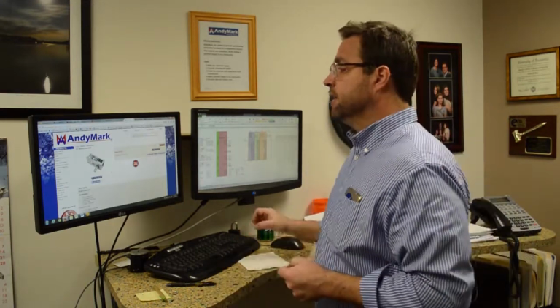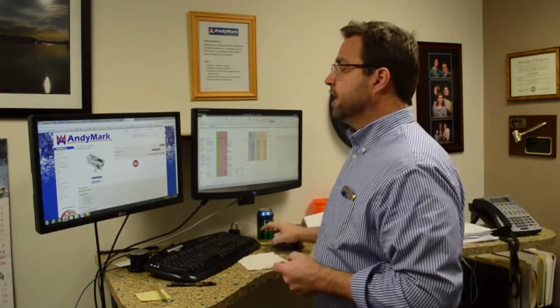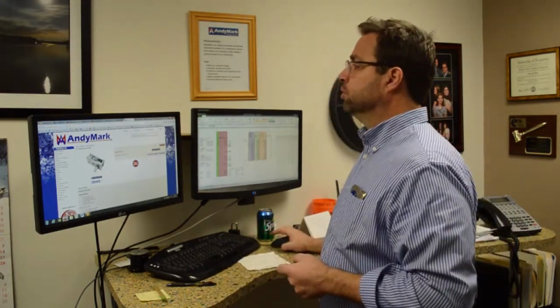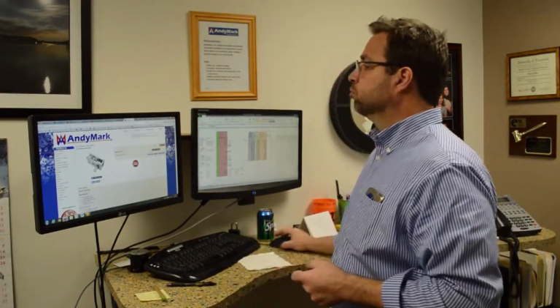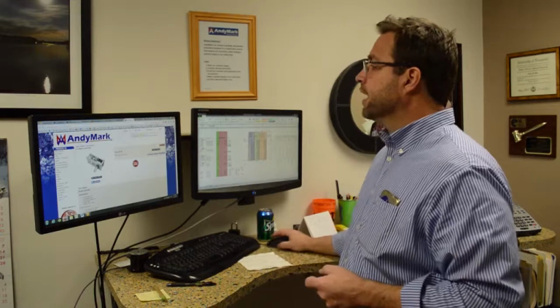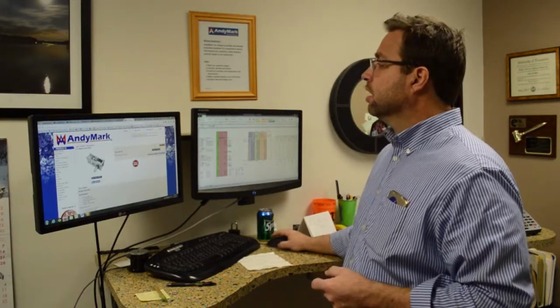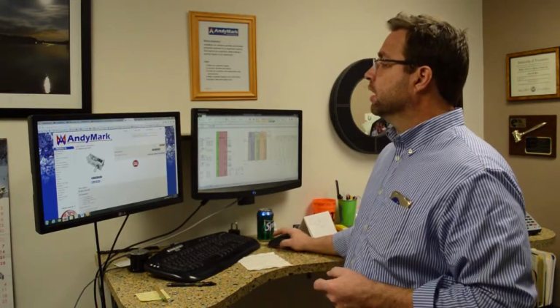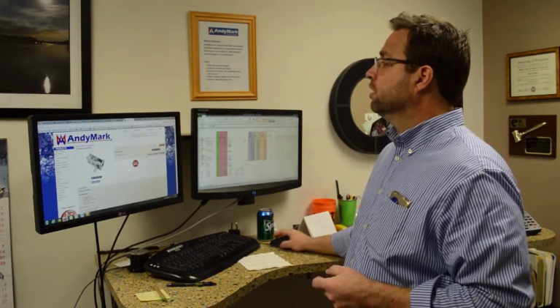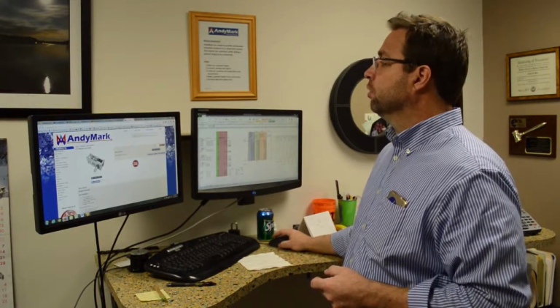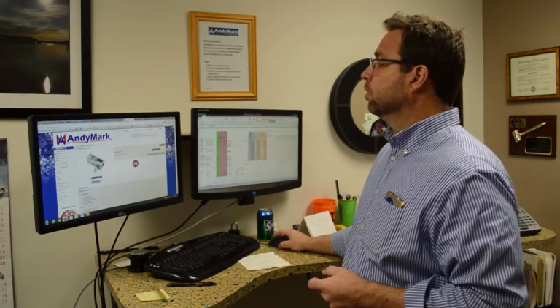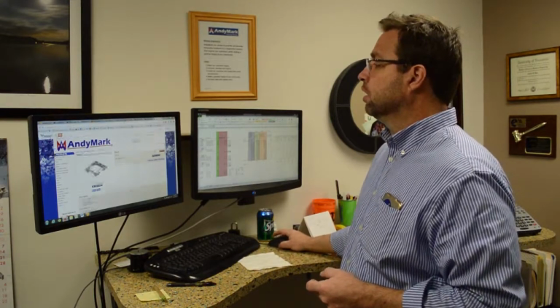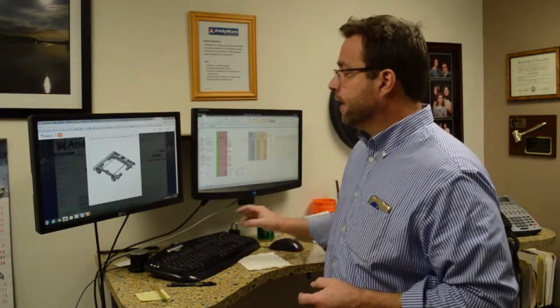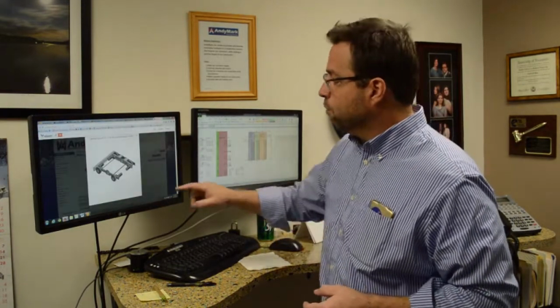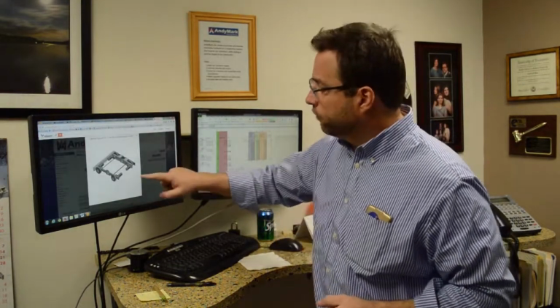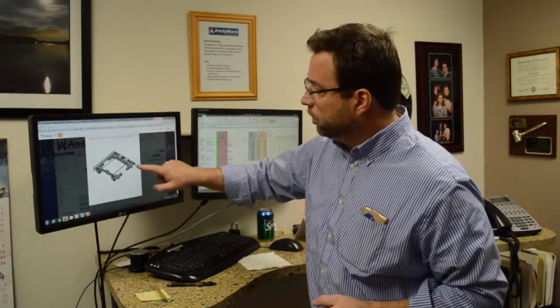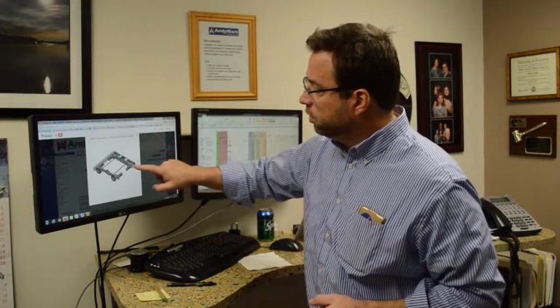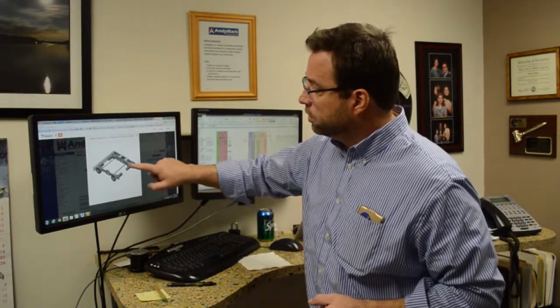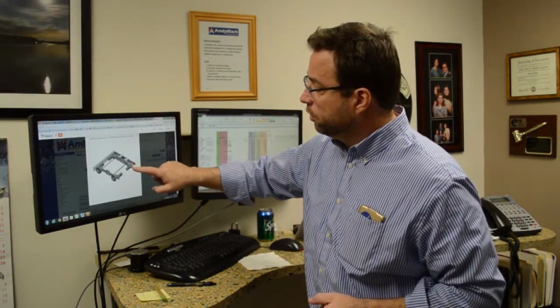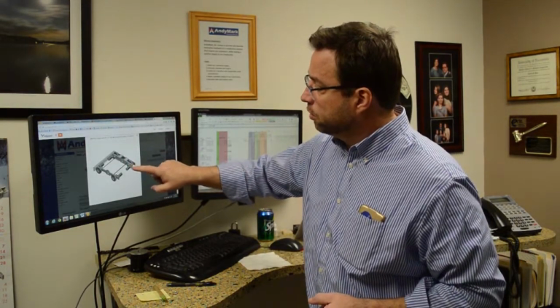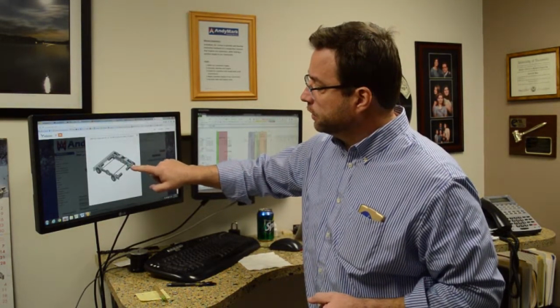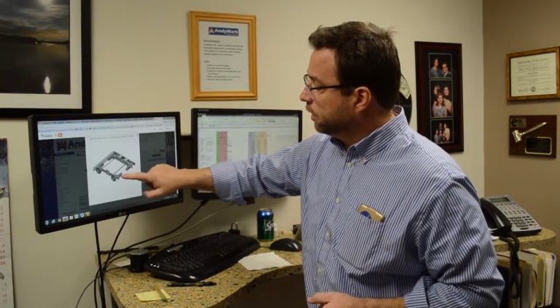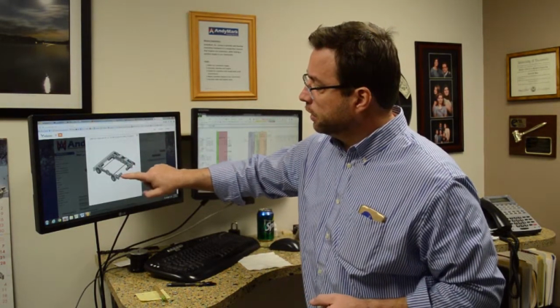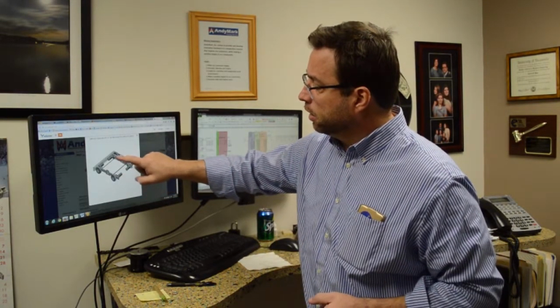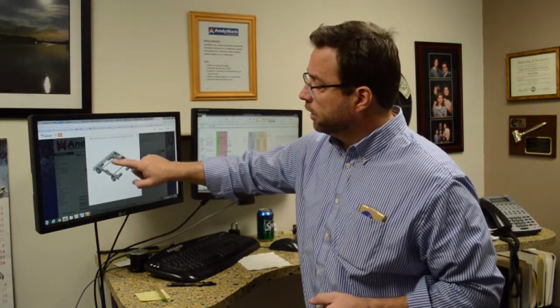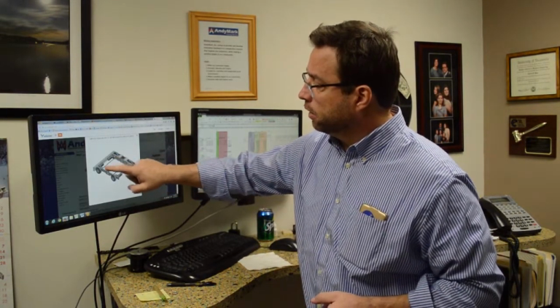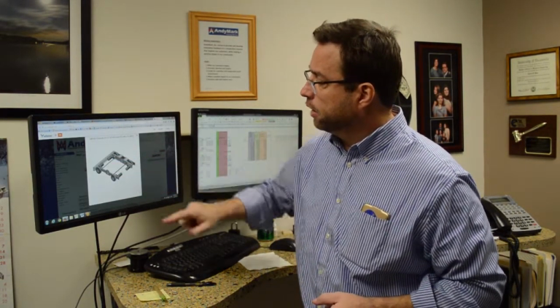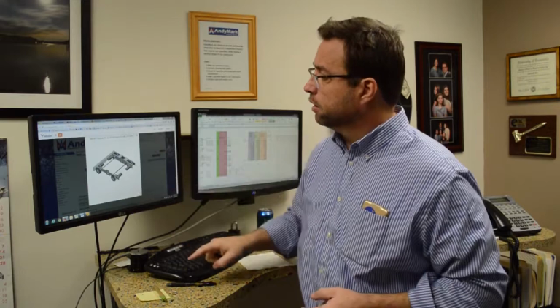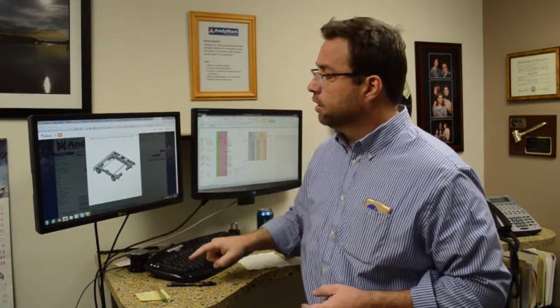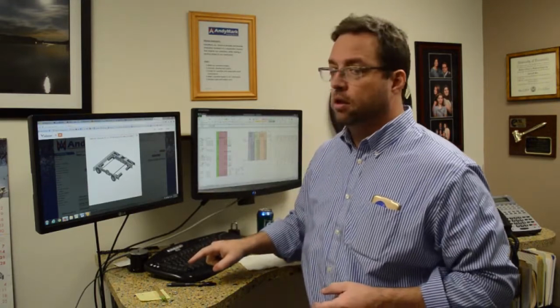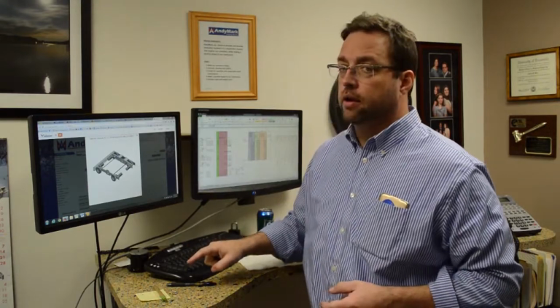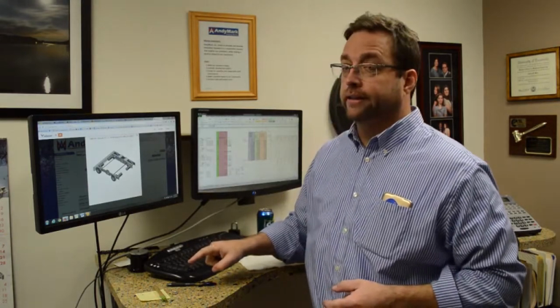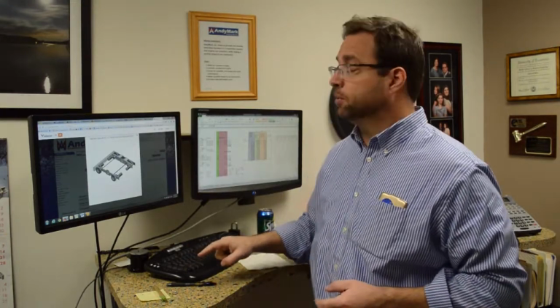It goes right on your AM14U2 — right there. Kind of simple.